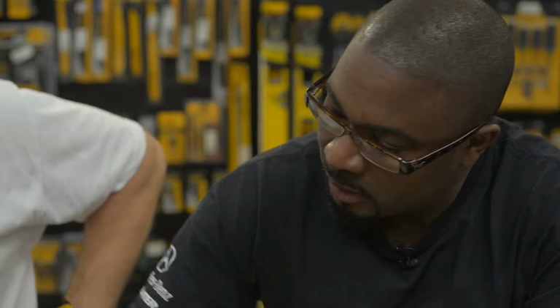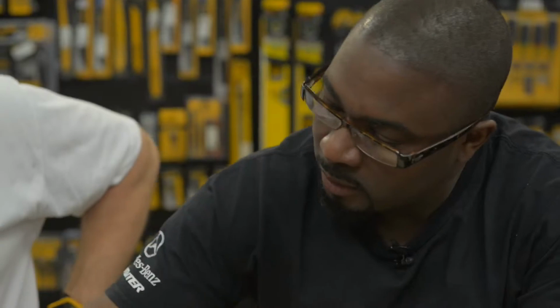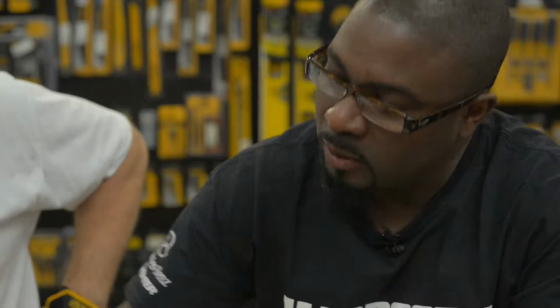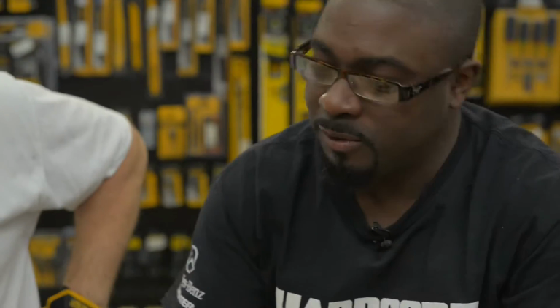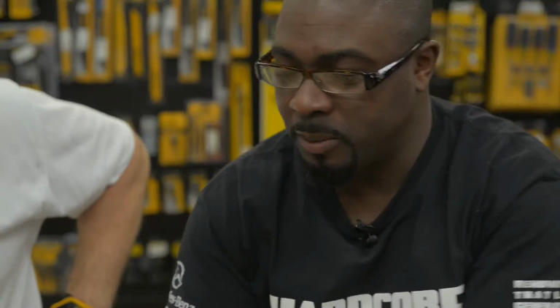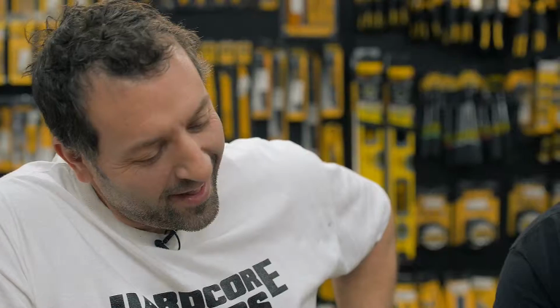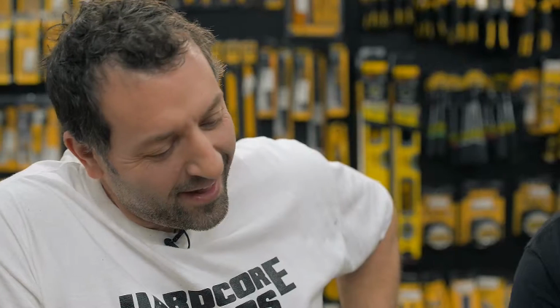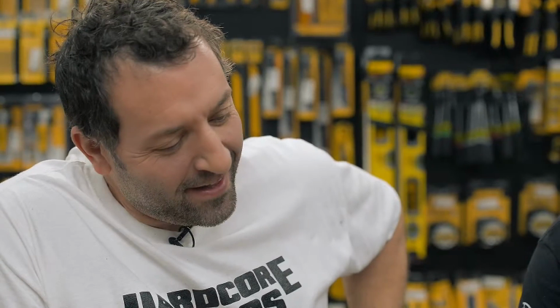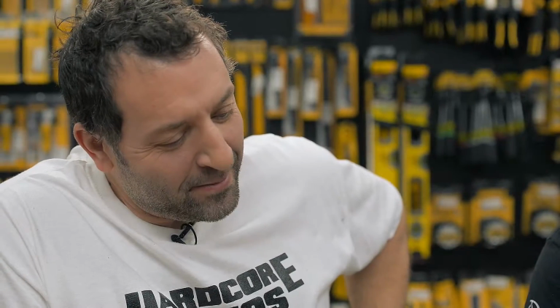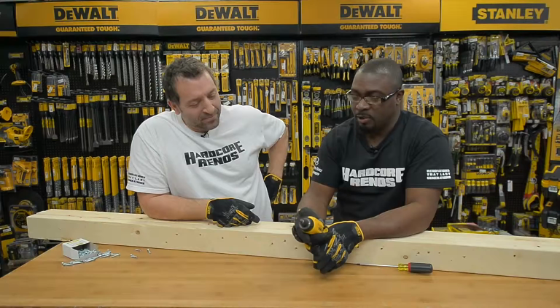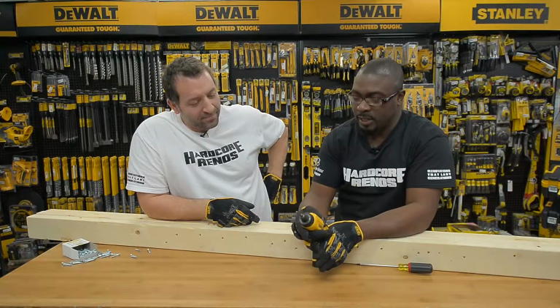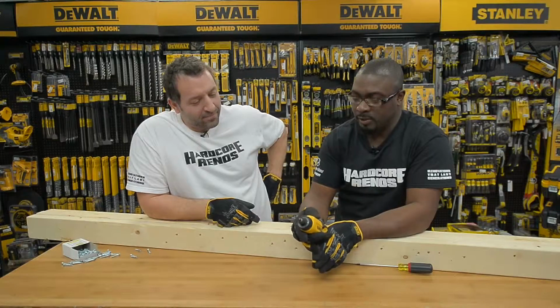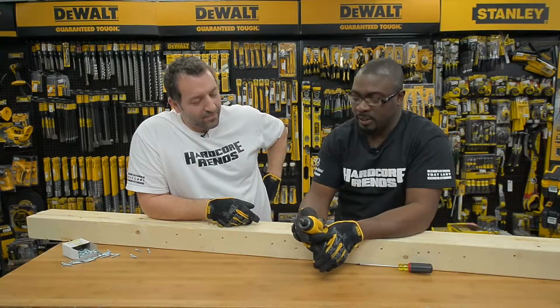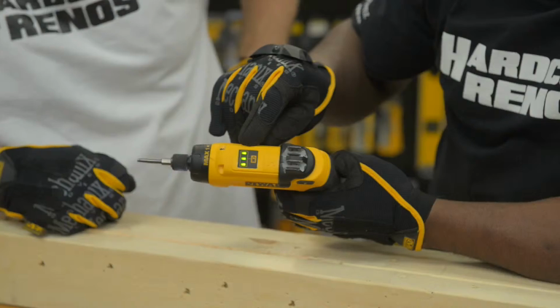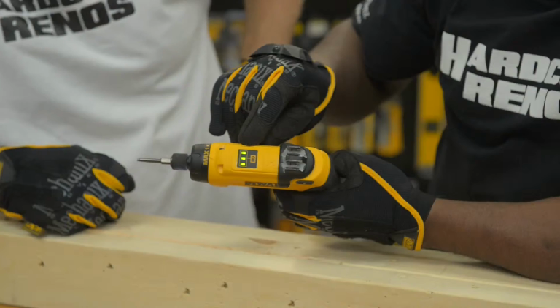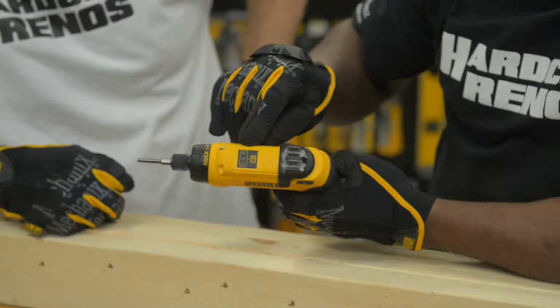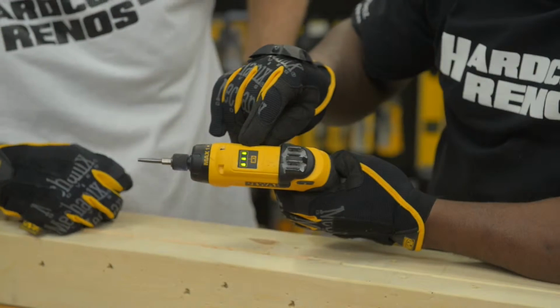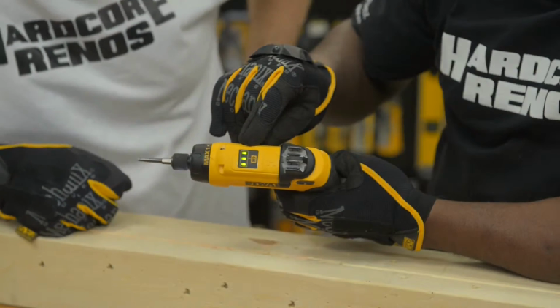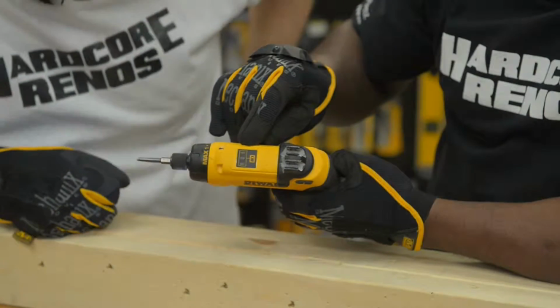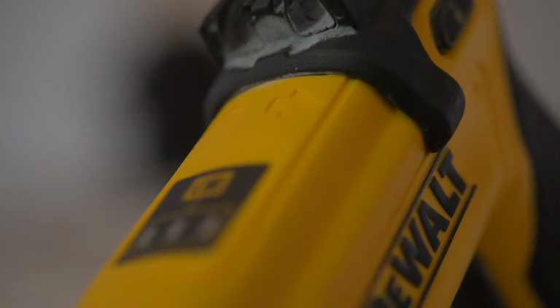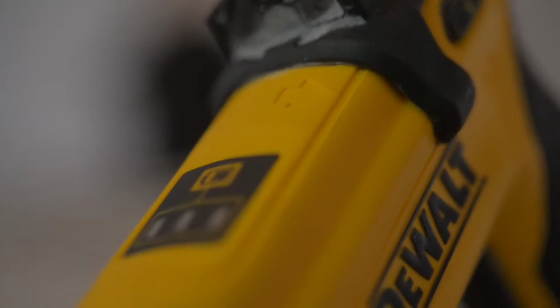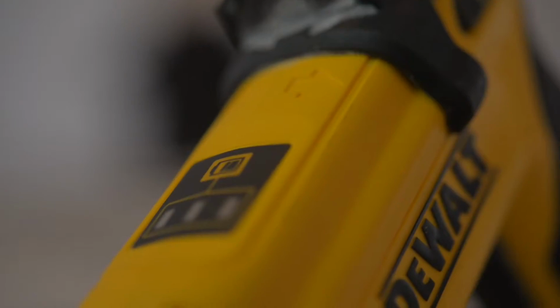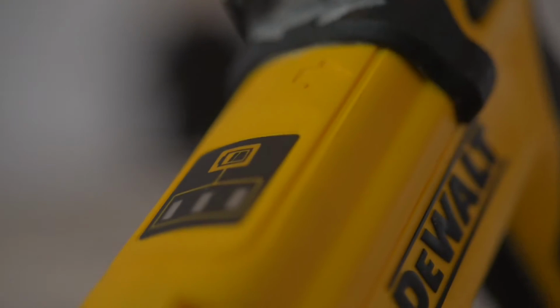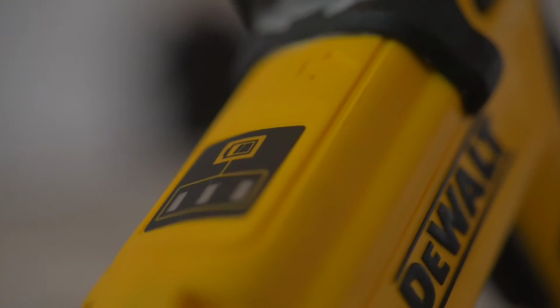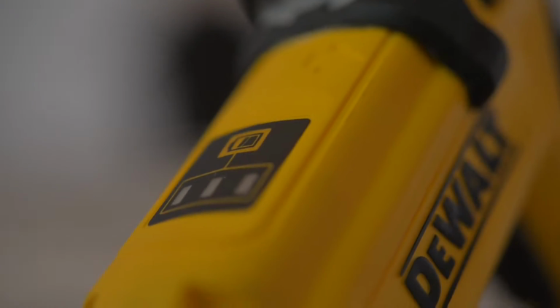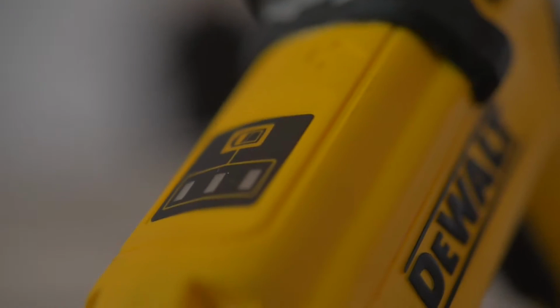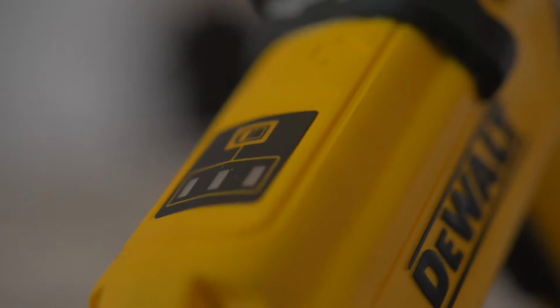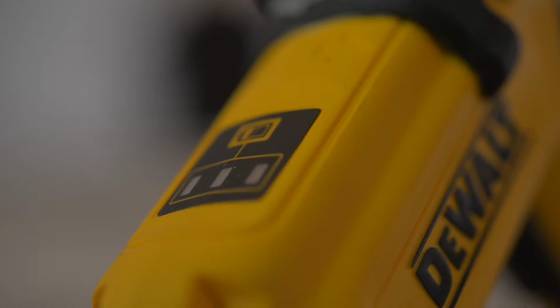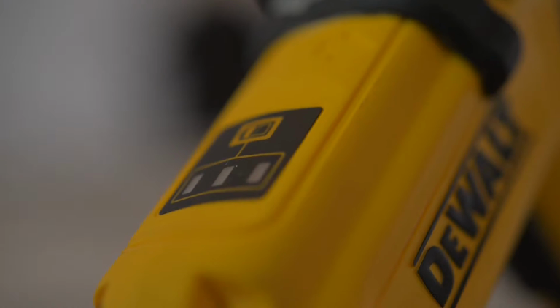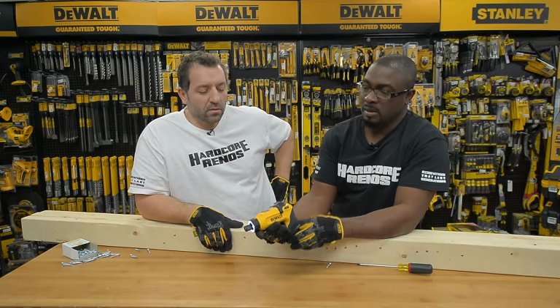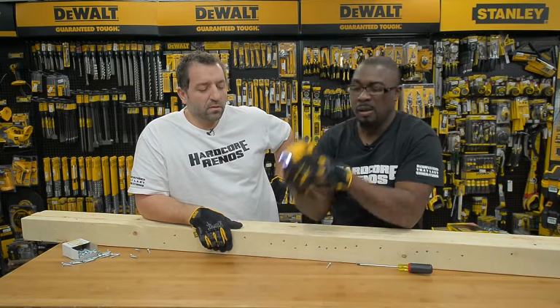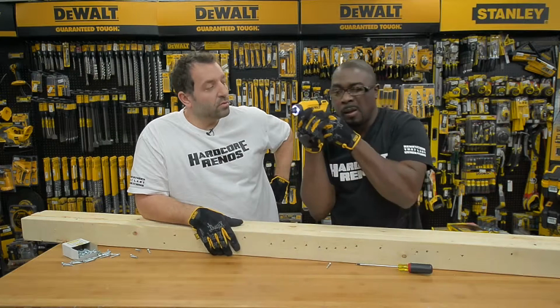You know another great feature about this? Look — your battery indicator right here. Pull your trigger and it tells you you're charging your battery. Look at that. It's a good little tool.